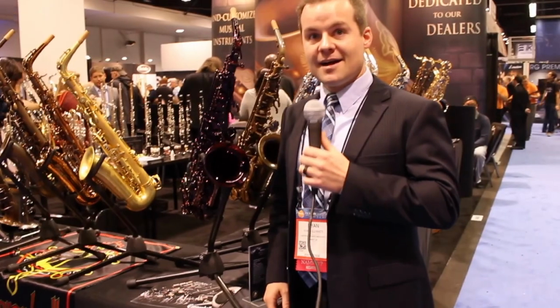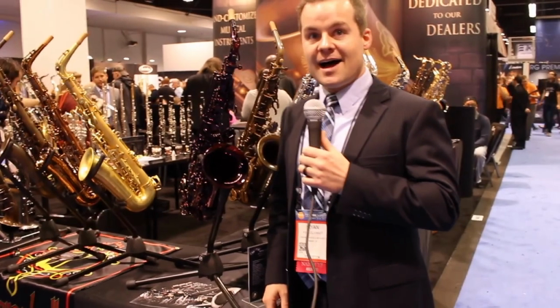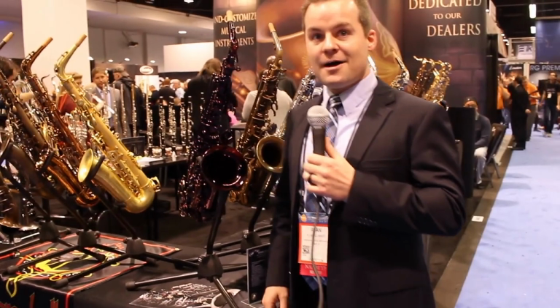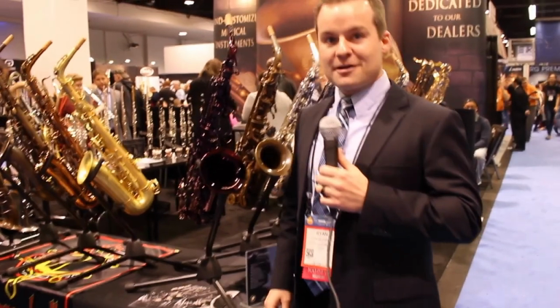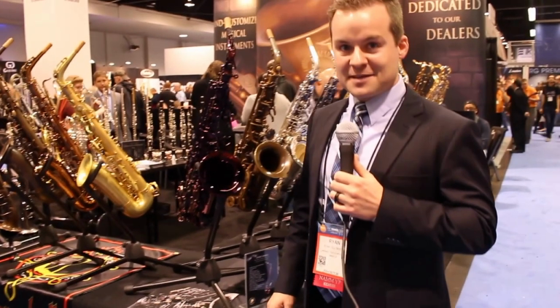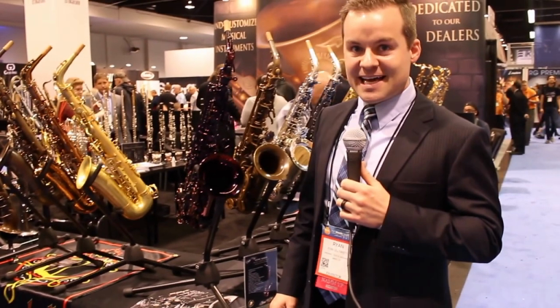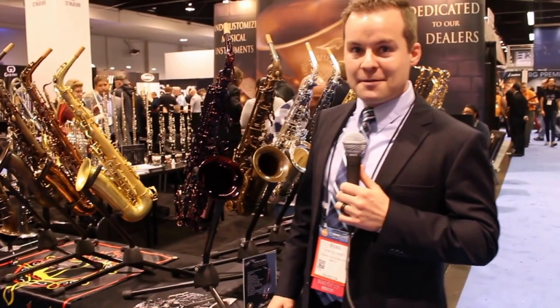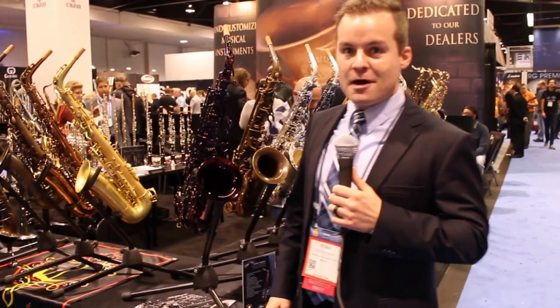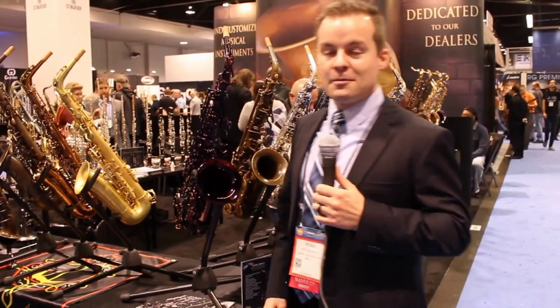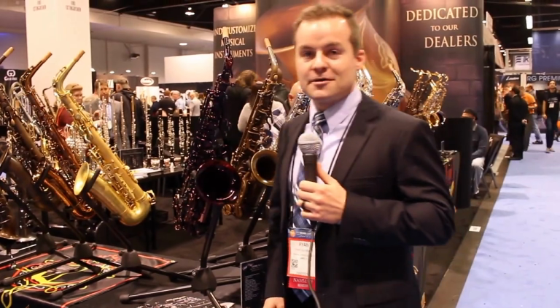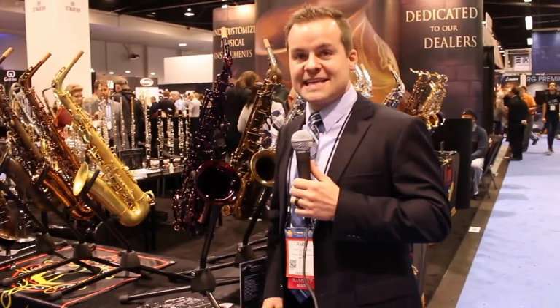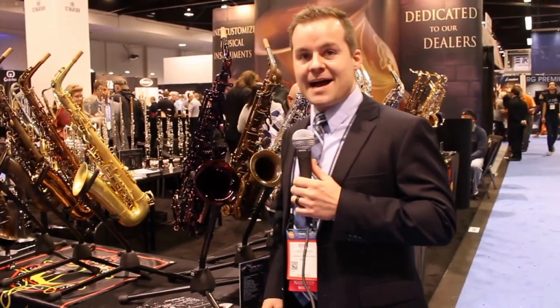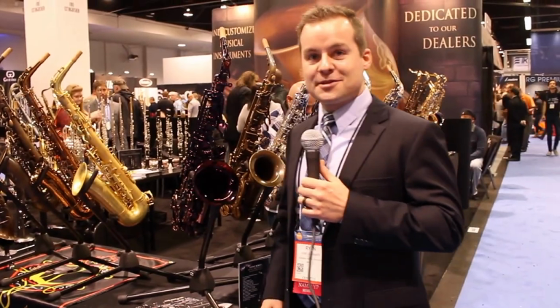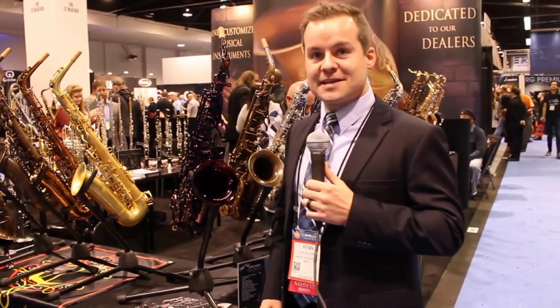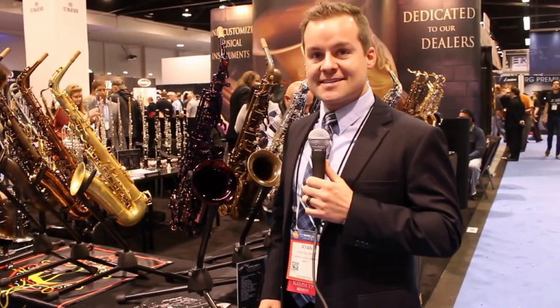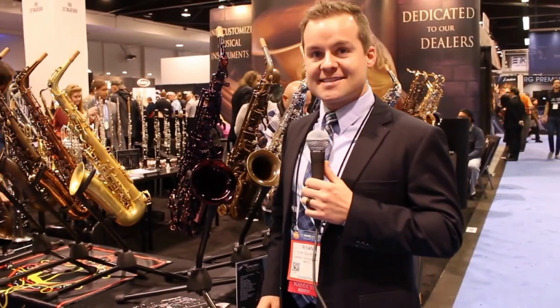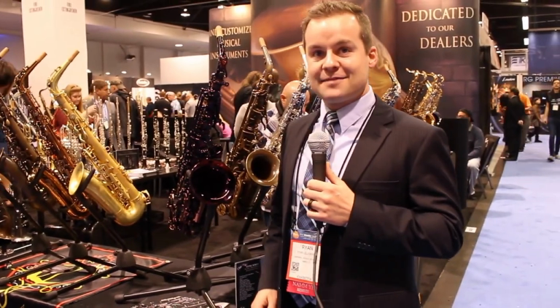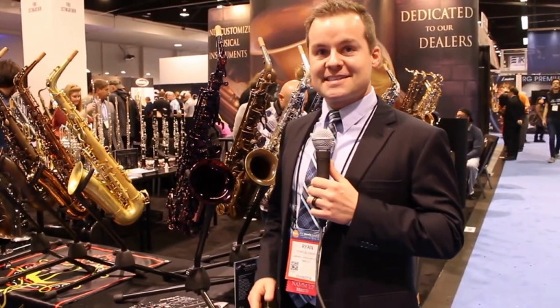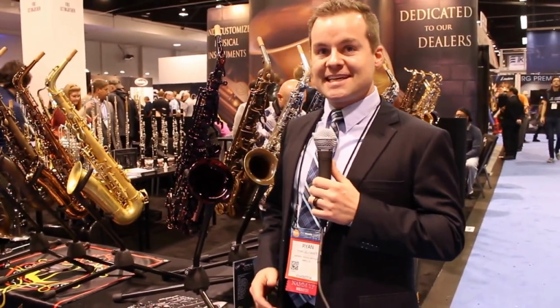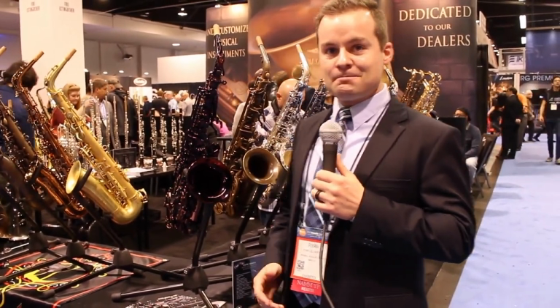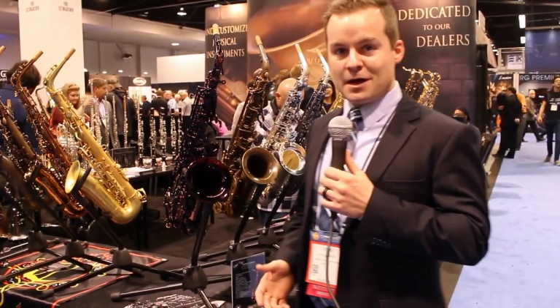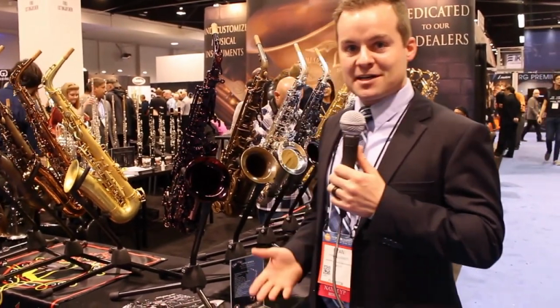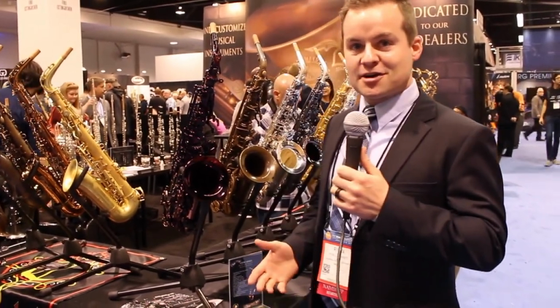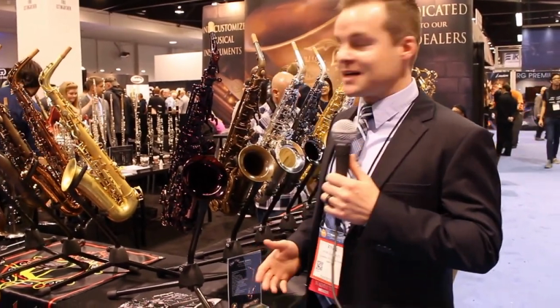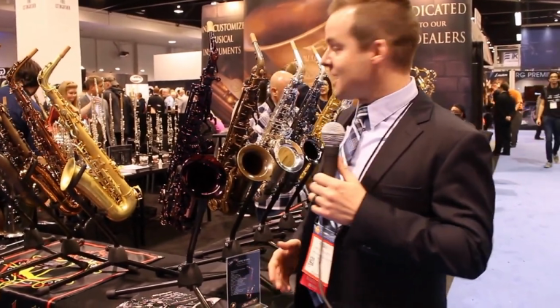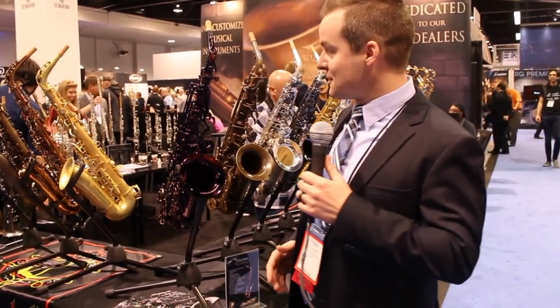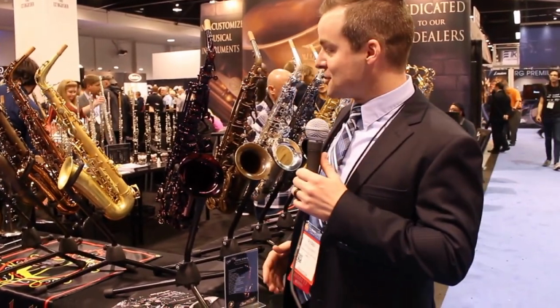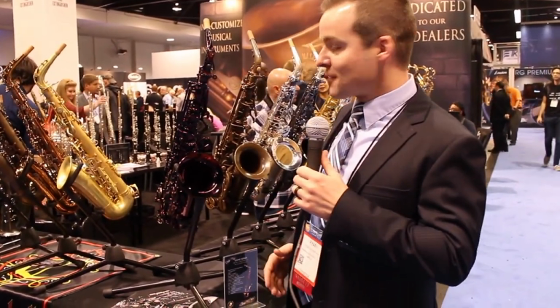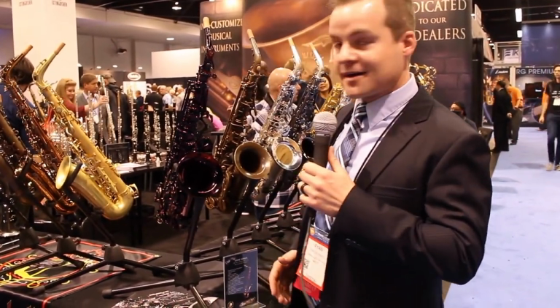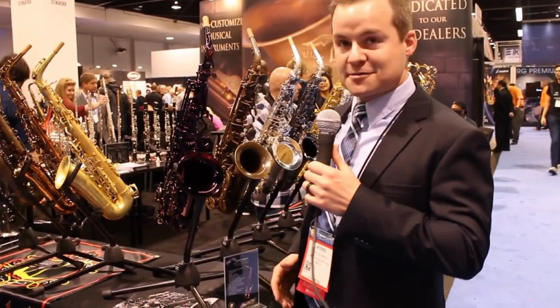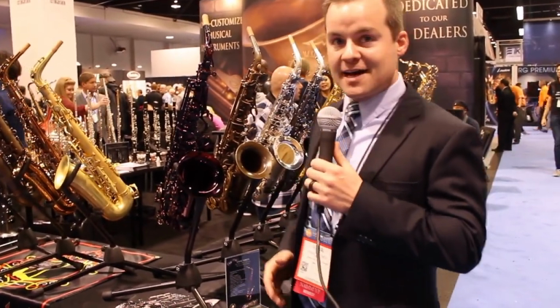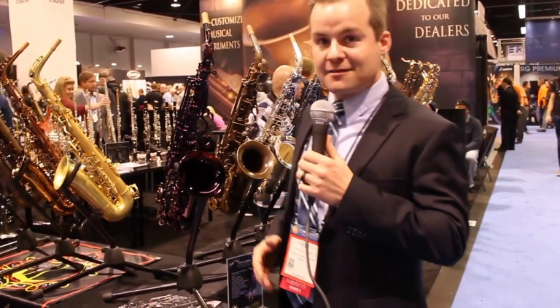Hi, welcome to the Cannonball booth at NAMM 2017. I'm going to show you a couple of the new products we have.